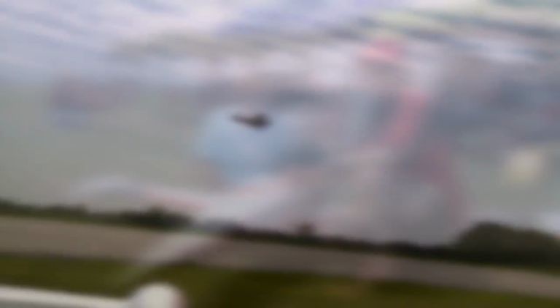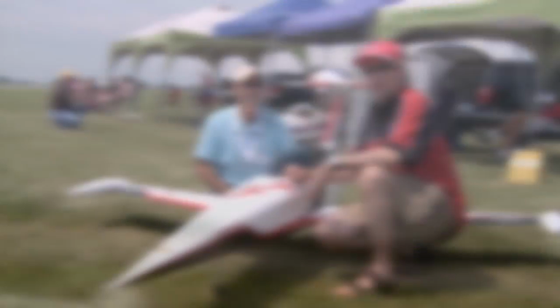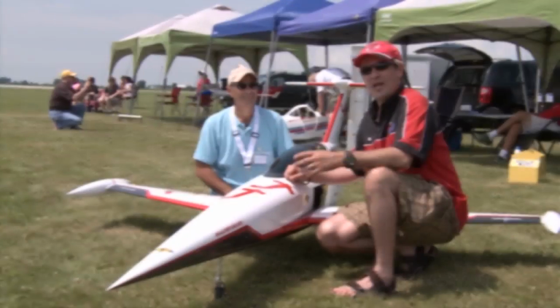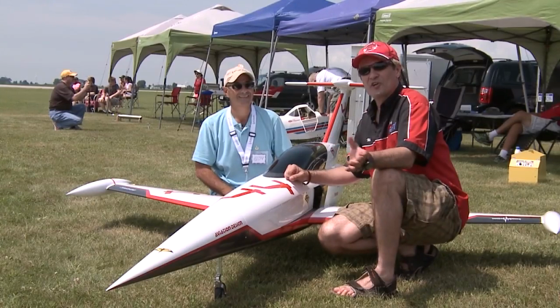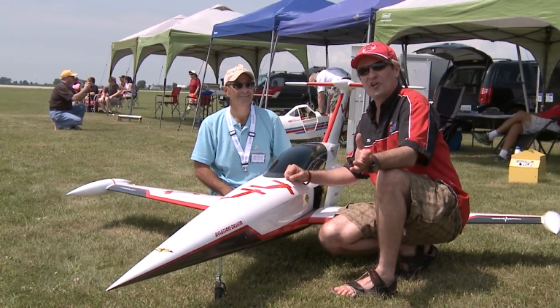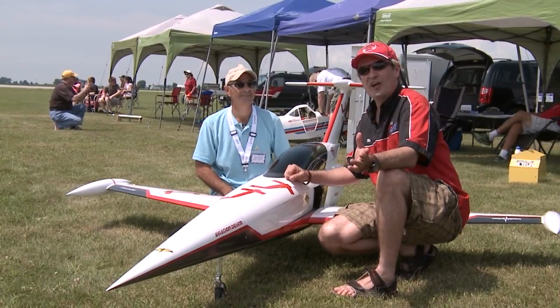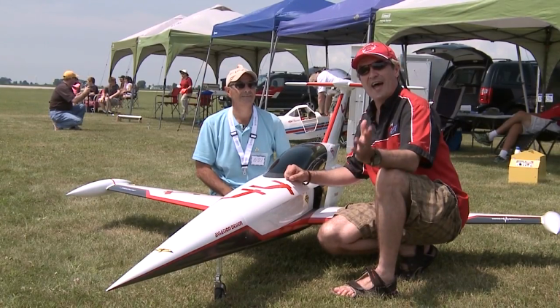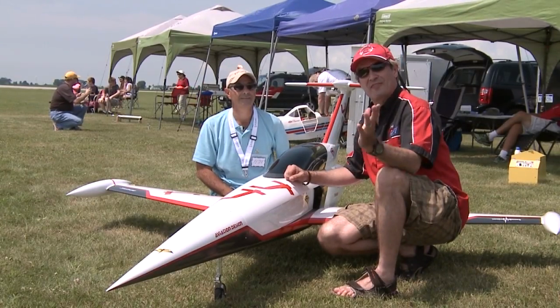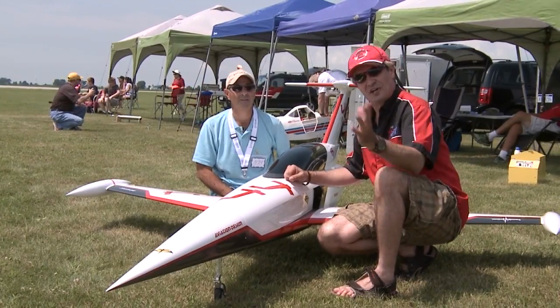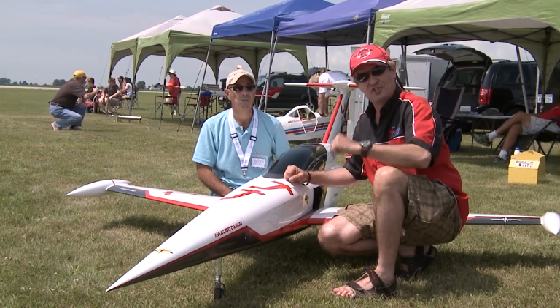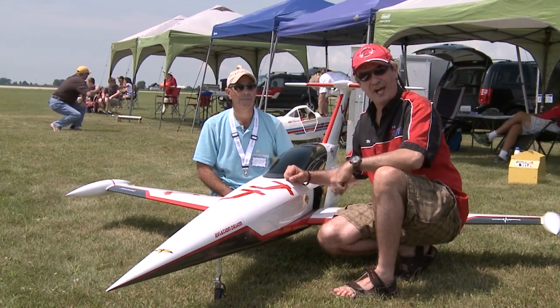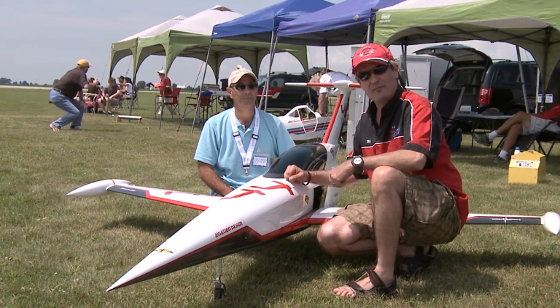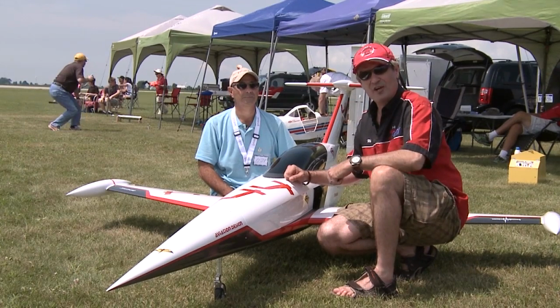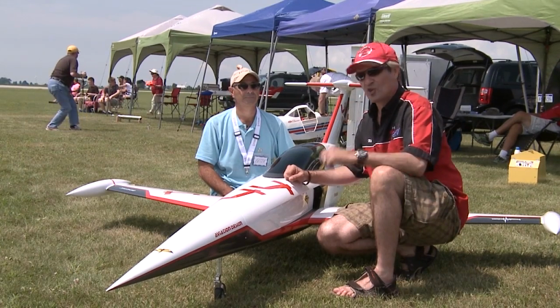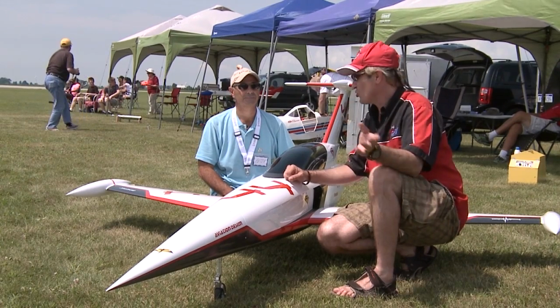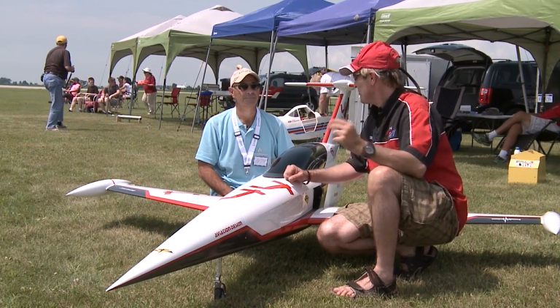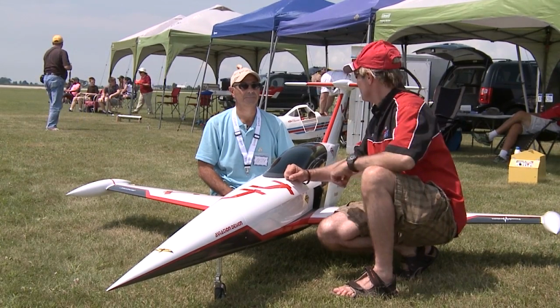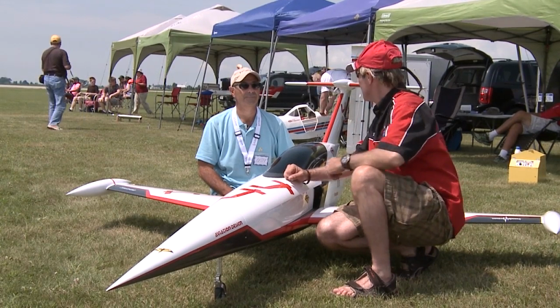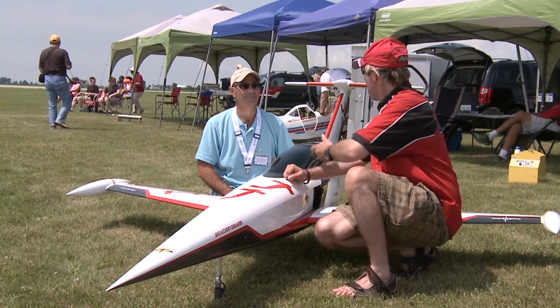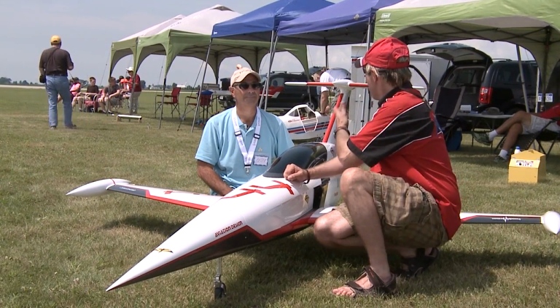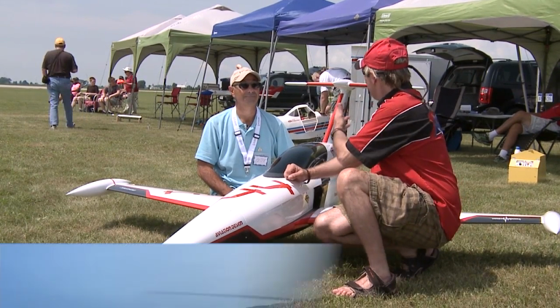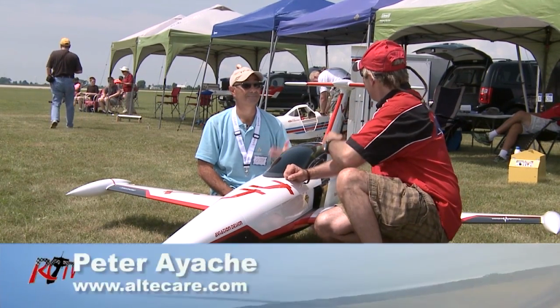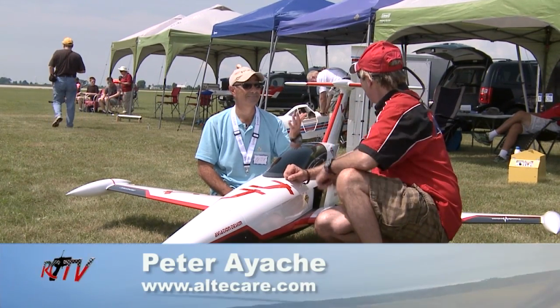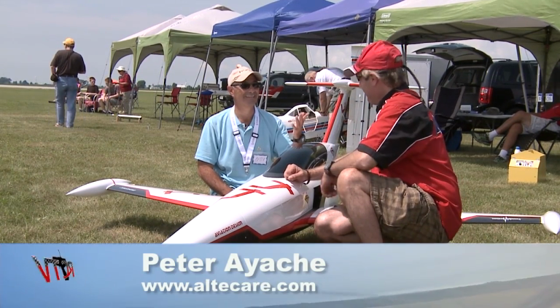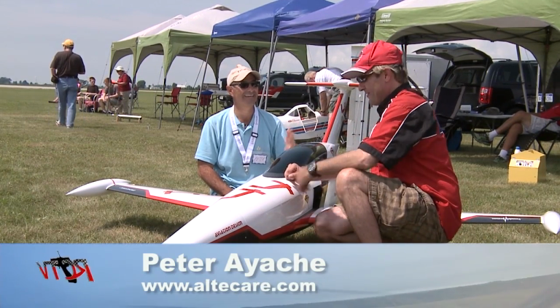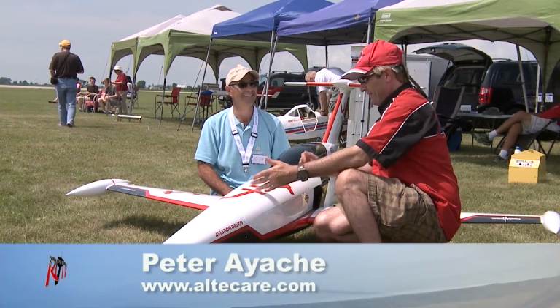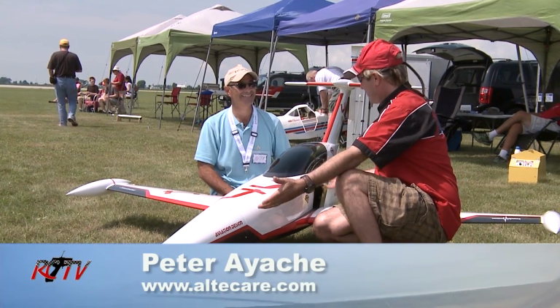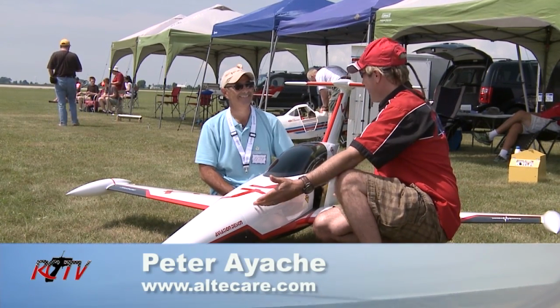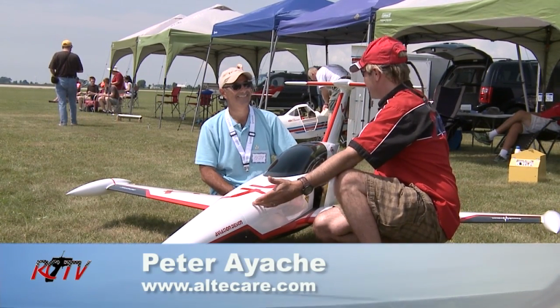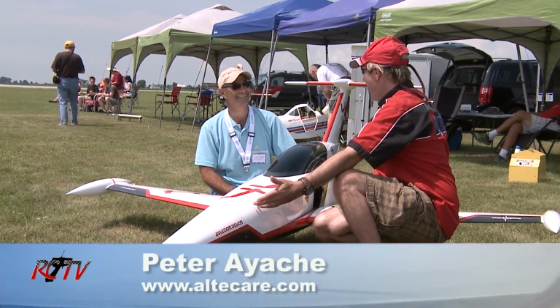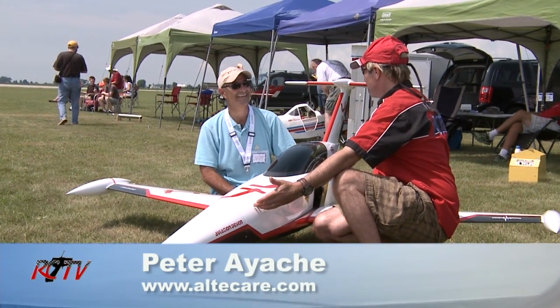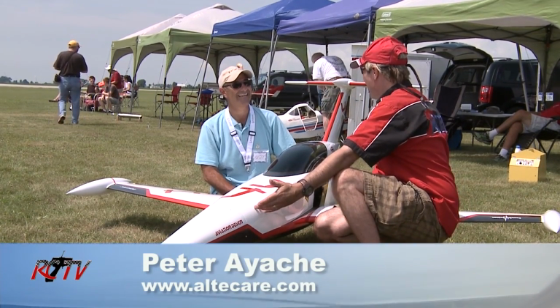We're here at the Chatham Airshow 2015. Peter! Hey Nick! The jet's not blue!